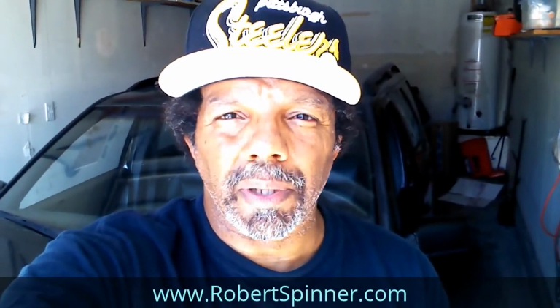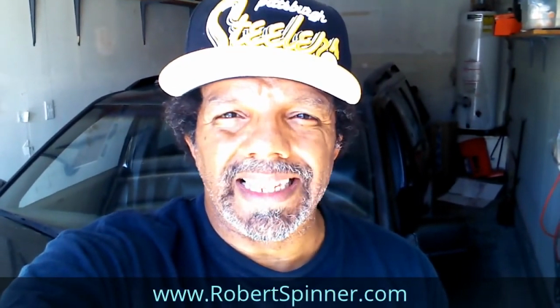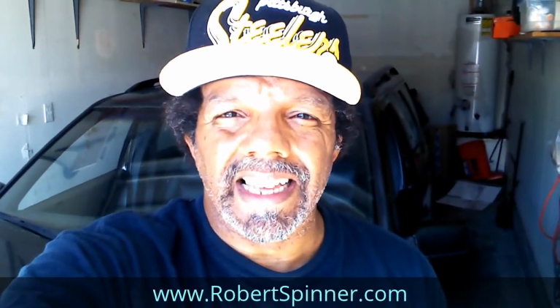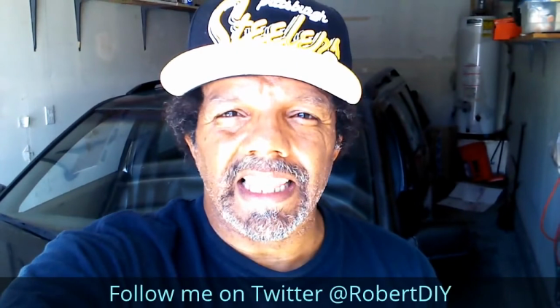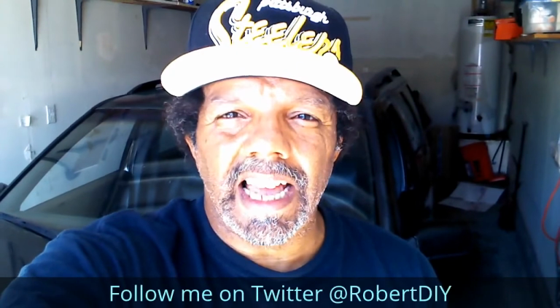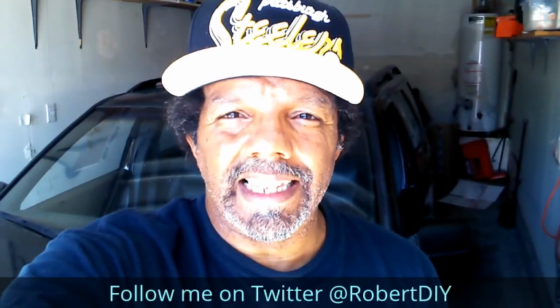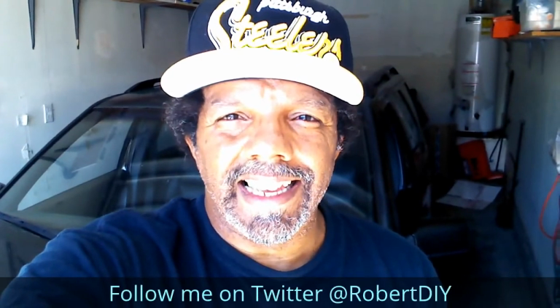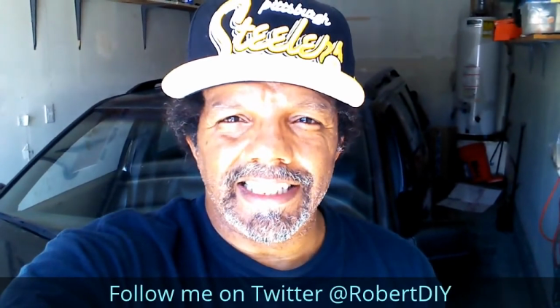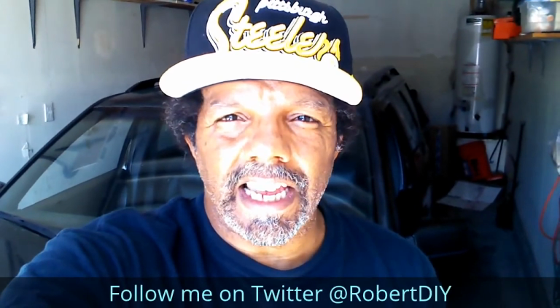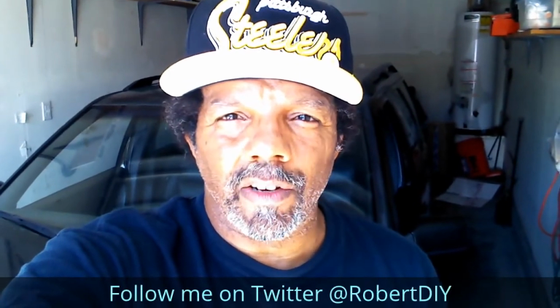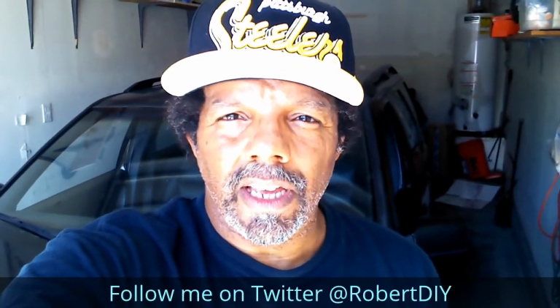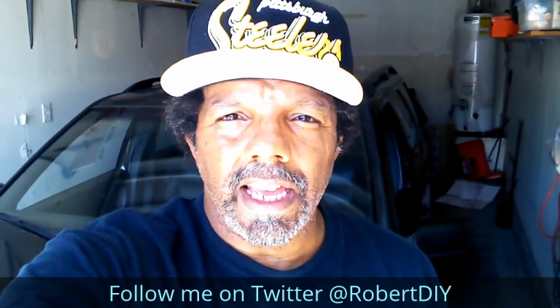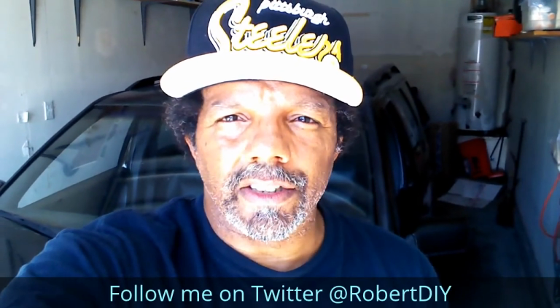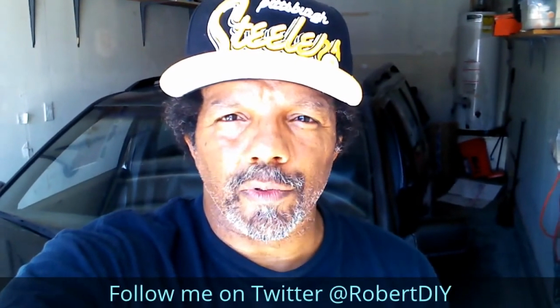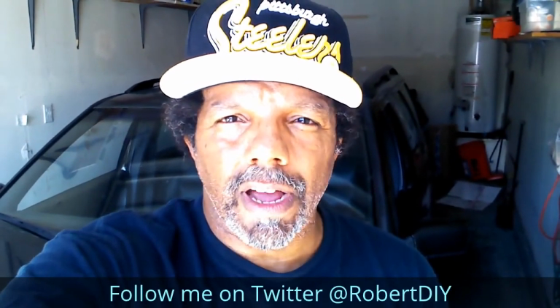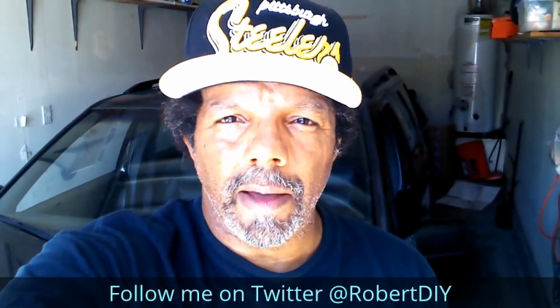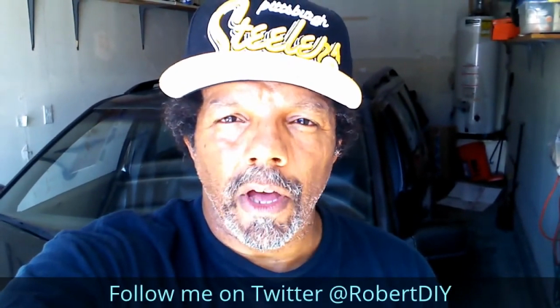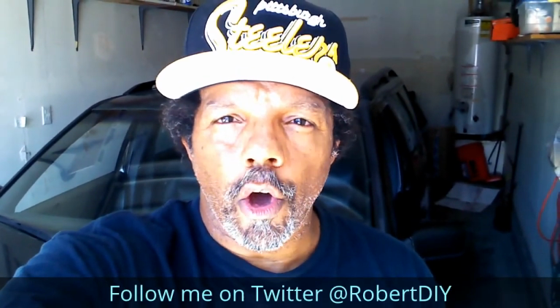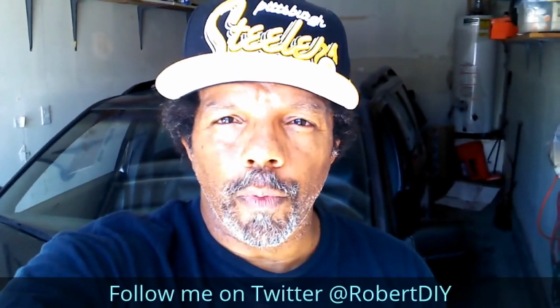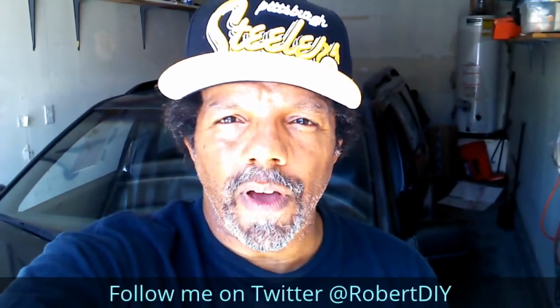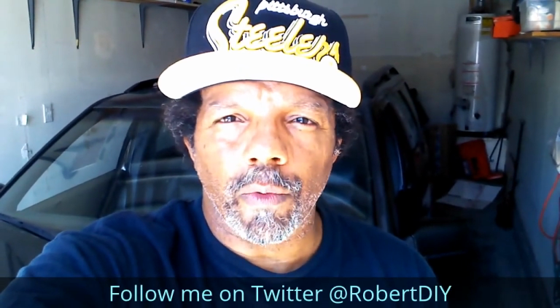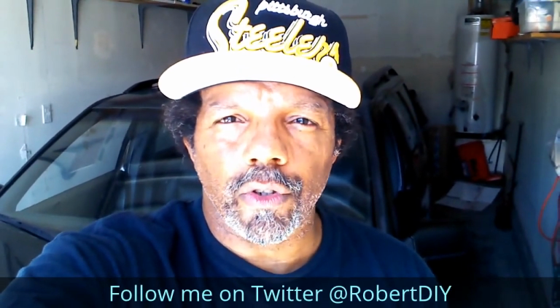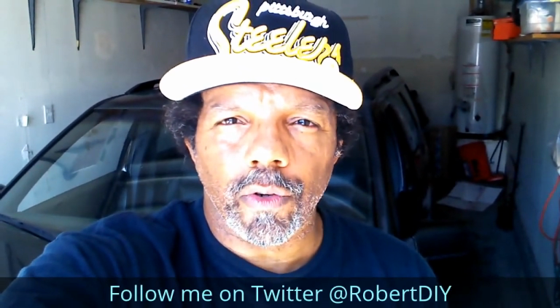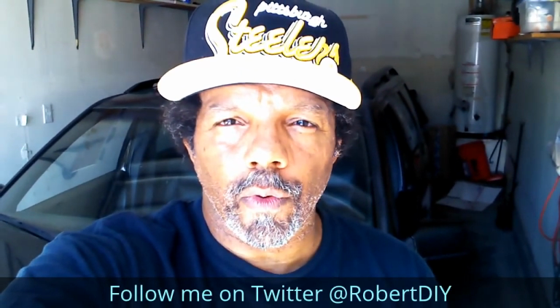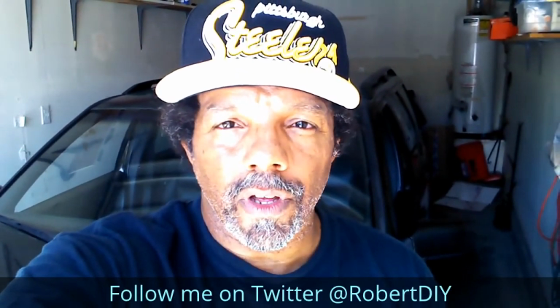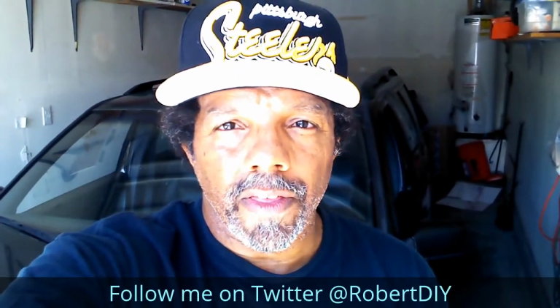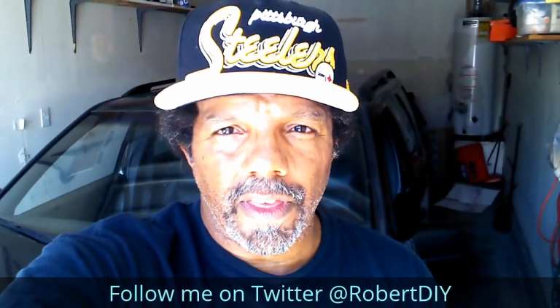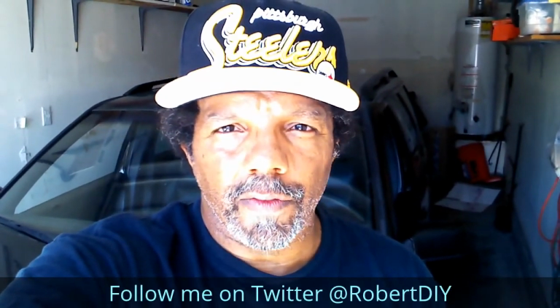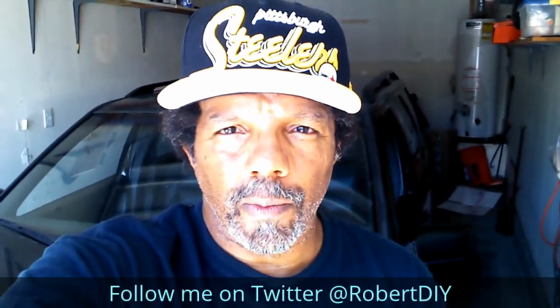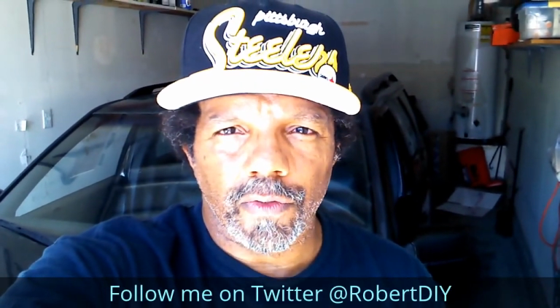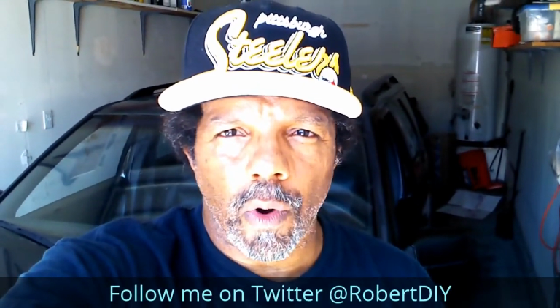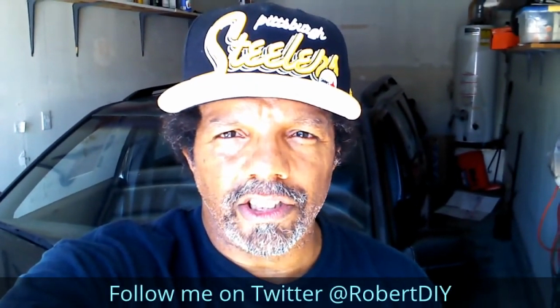And please like, share, and subscribe. I hope you find what you're looking for. Thank you very much for watching.